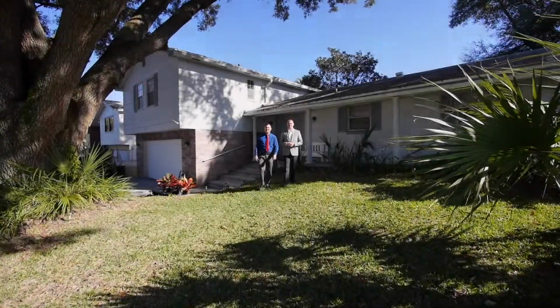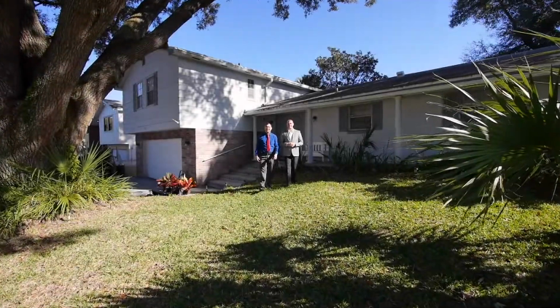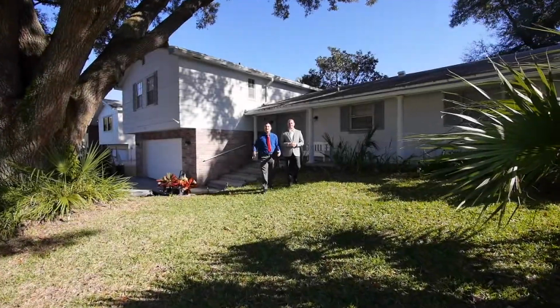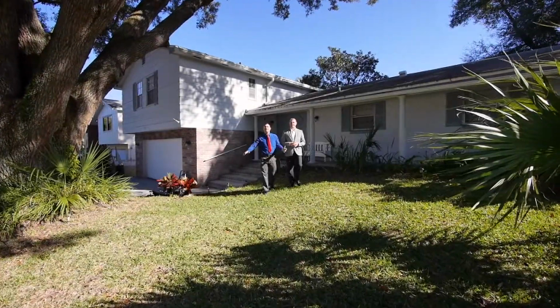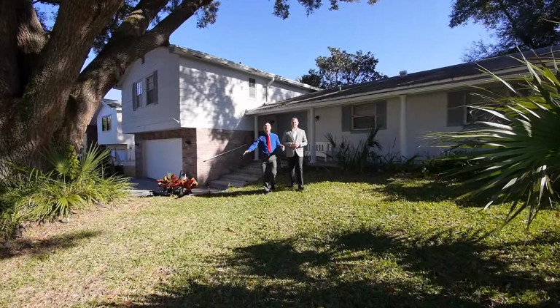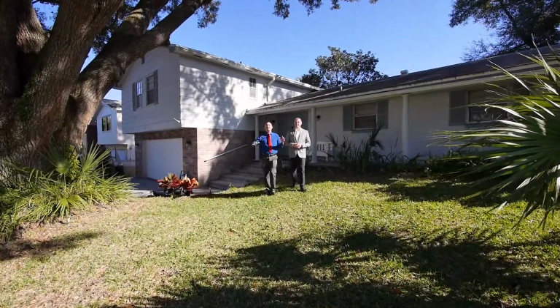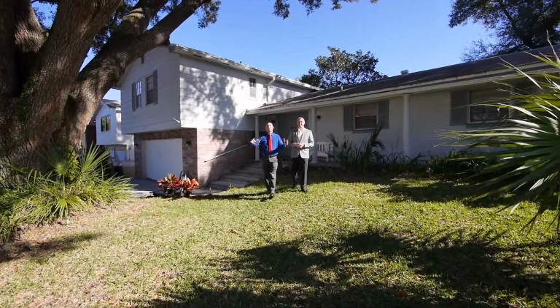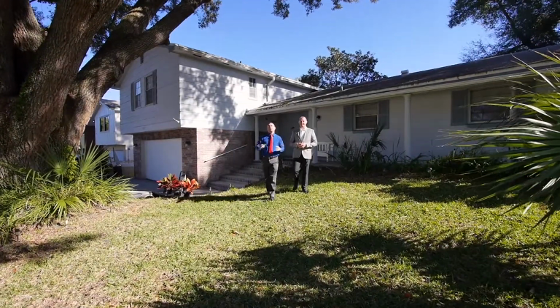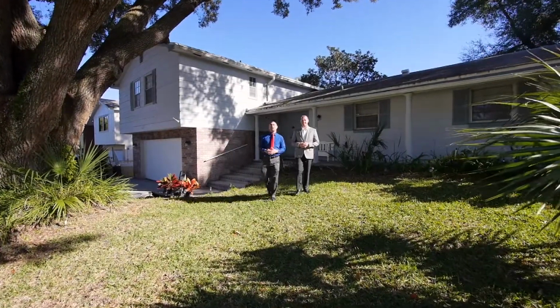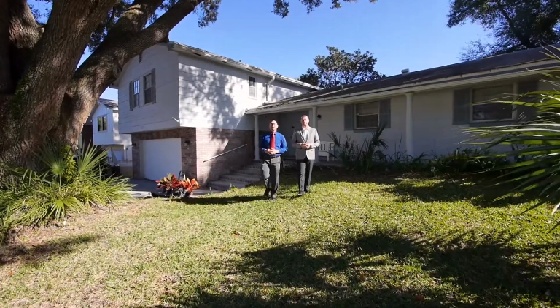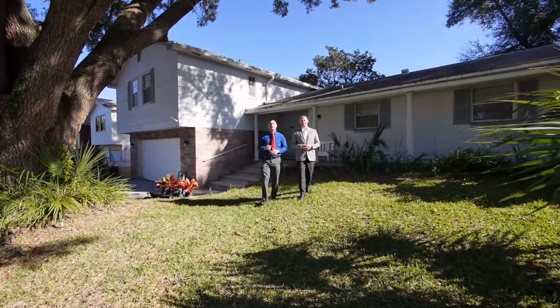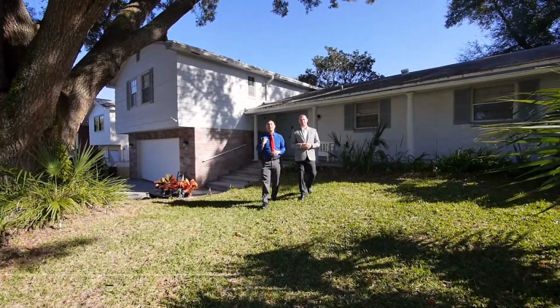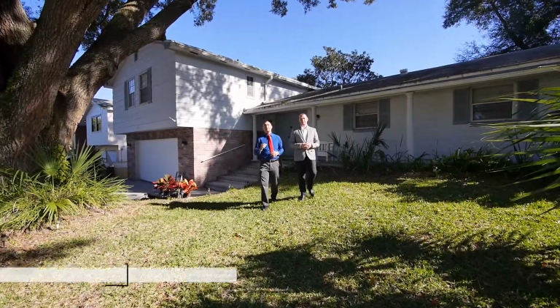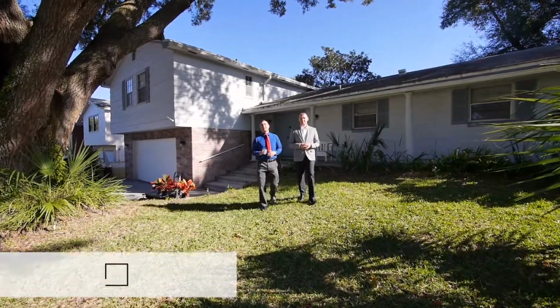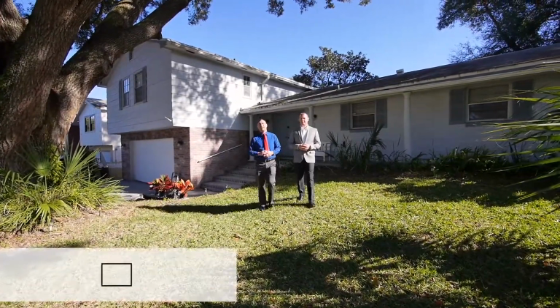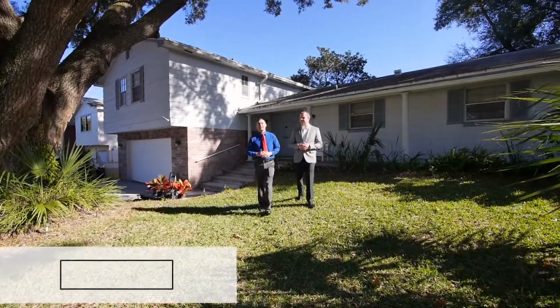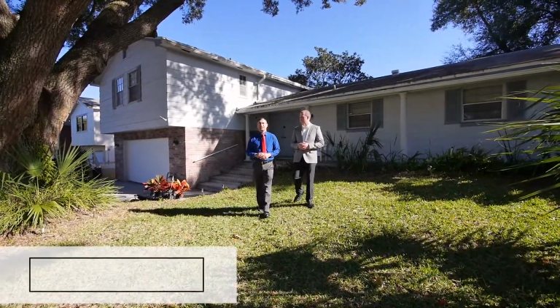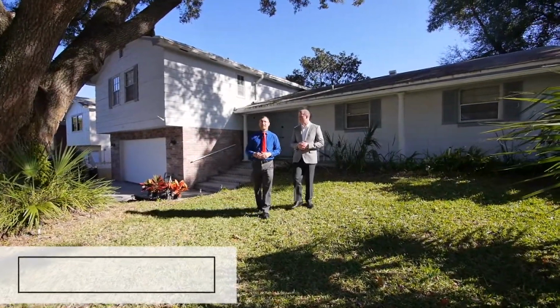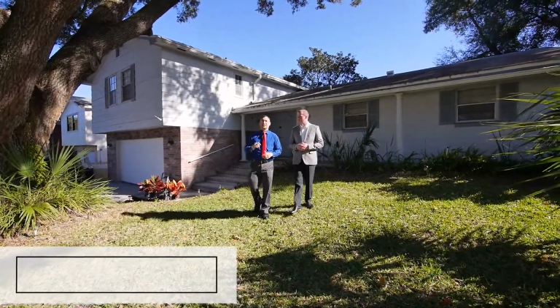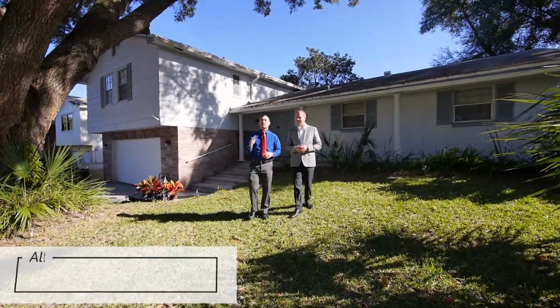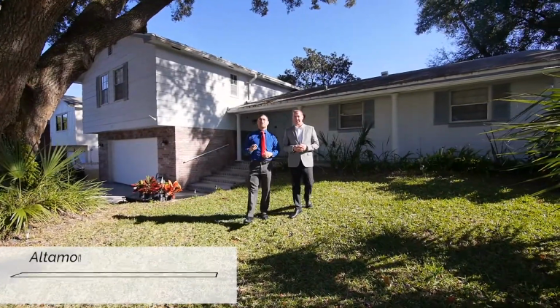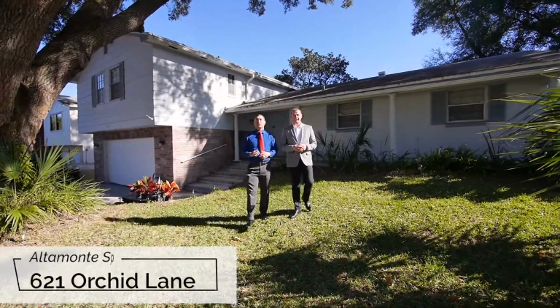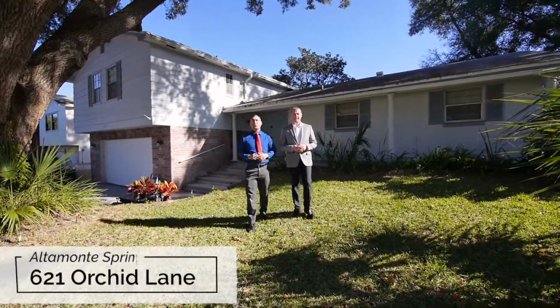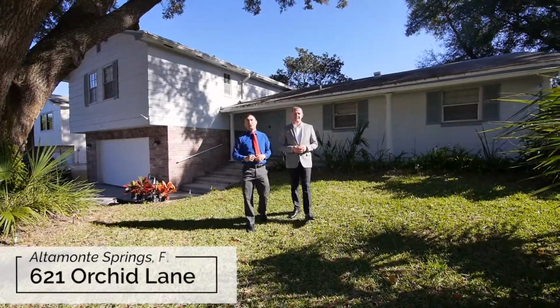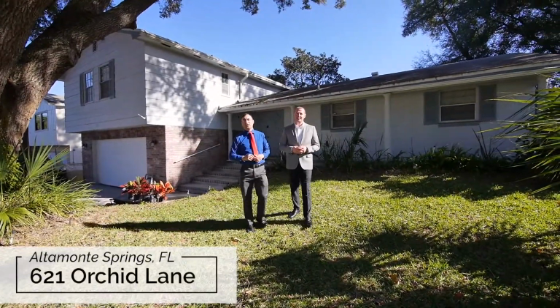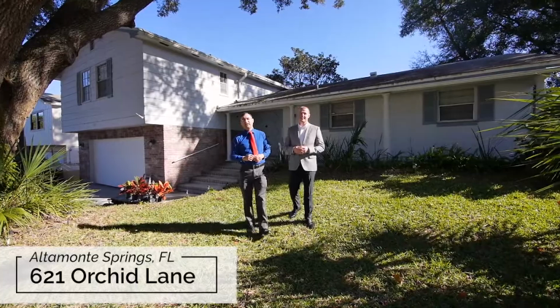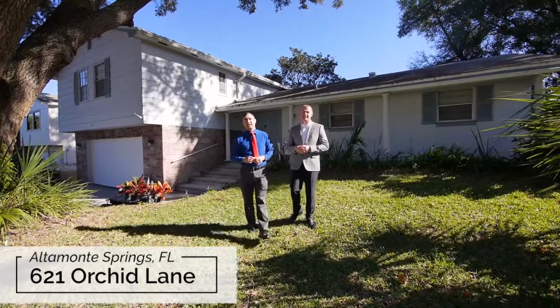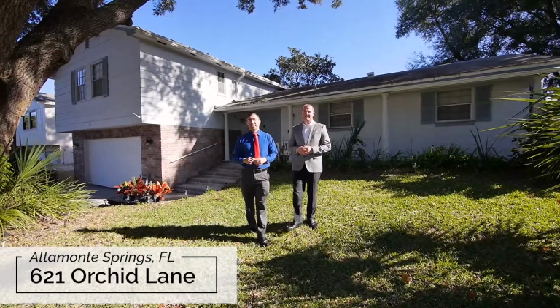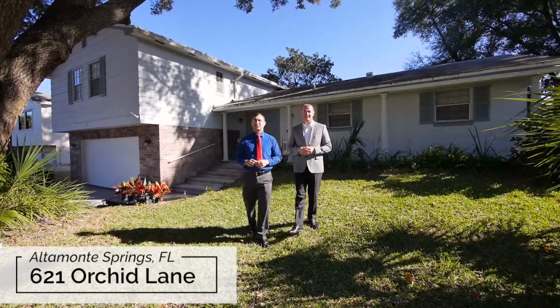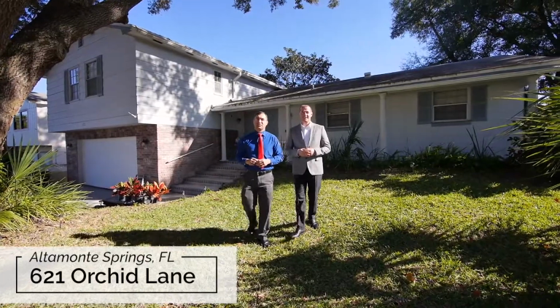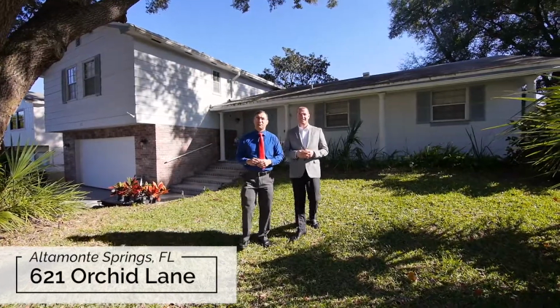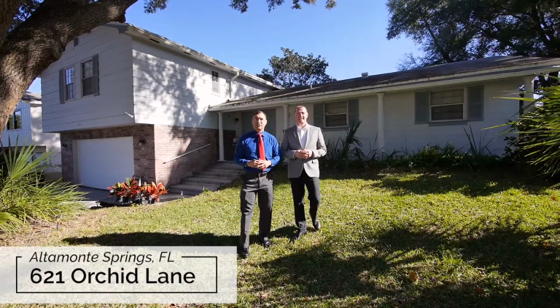Hello friends, Eric and Mario here with another fantastic listing at 621 Orchid Lane in Altamont Springs.